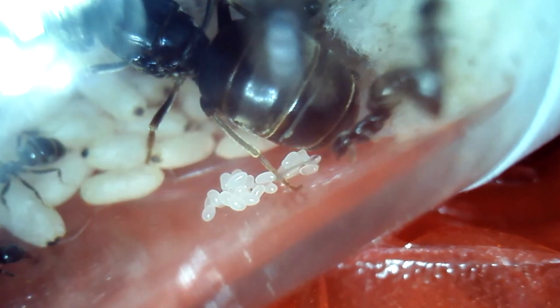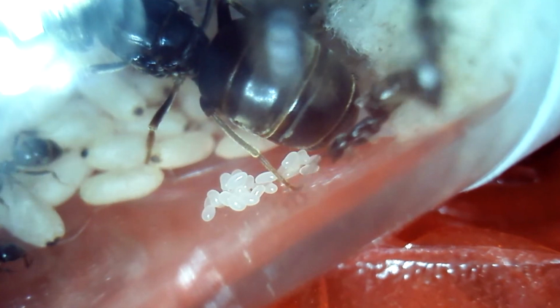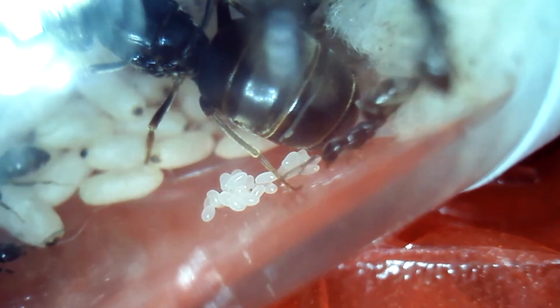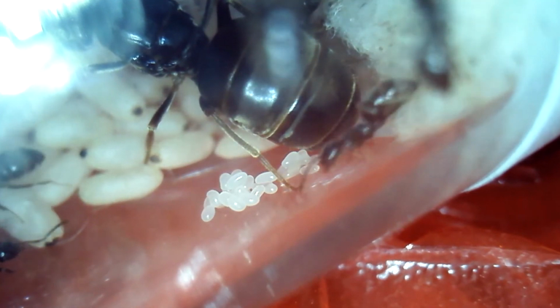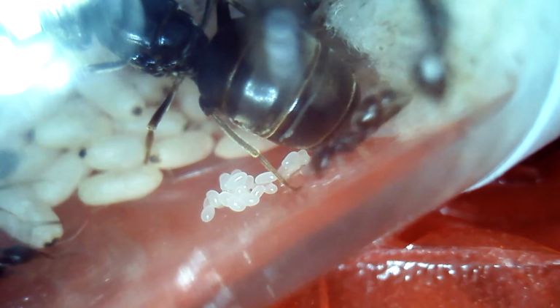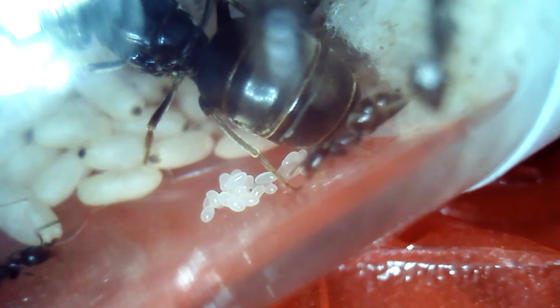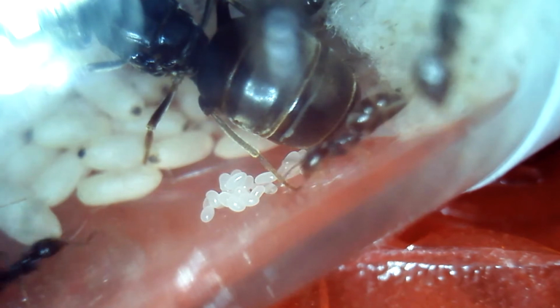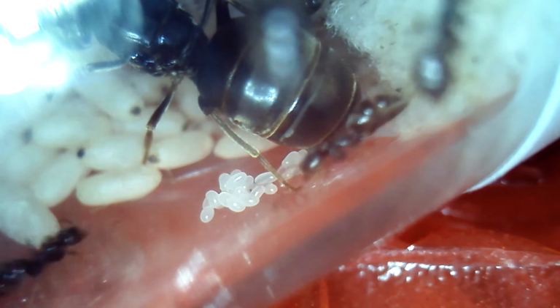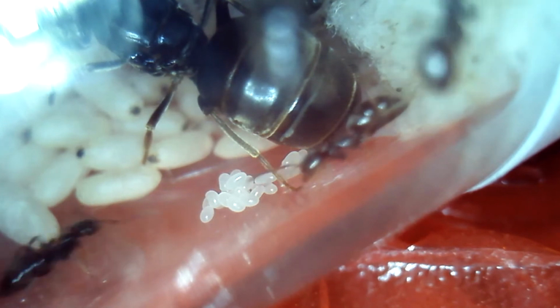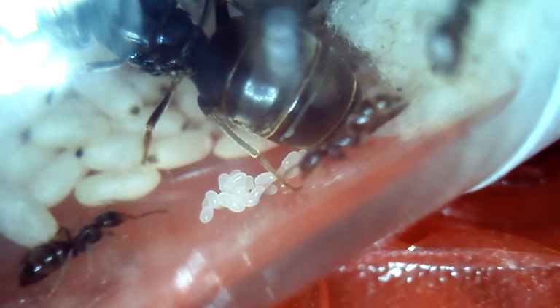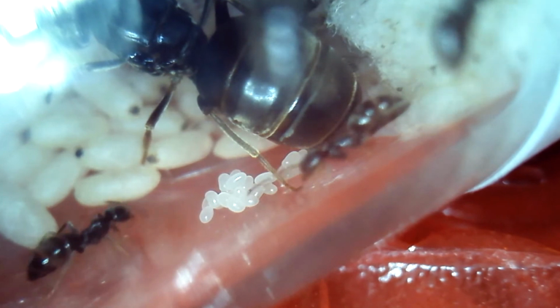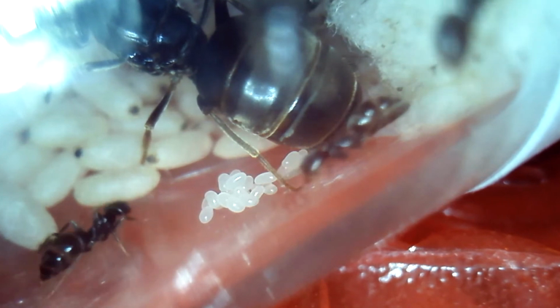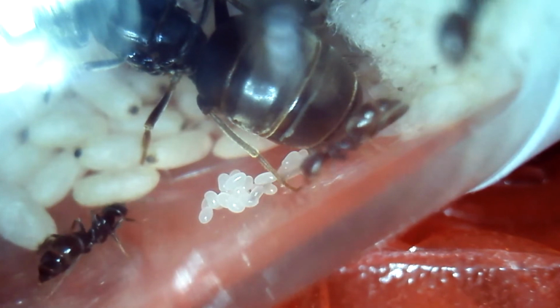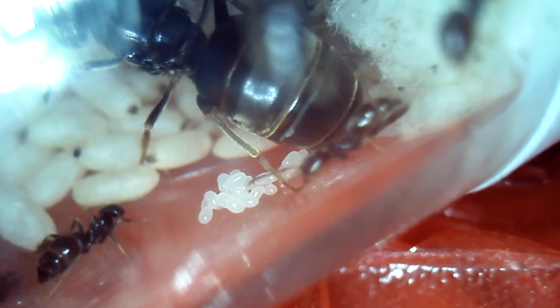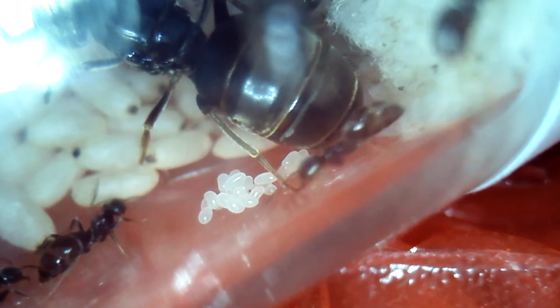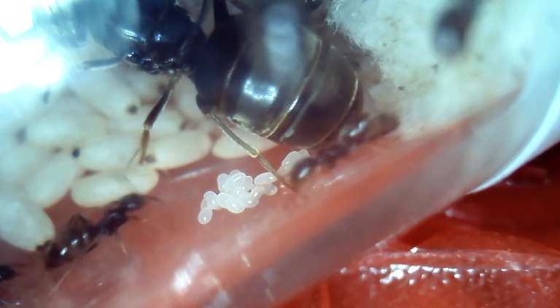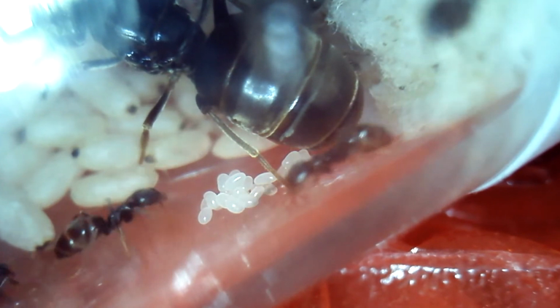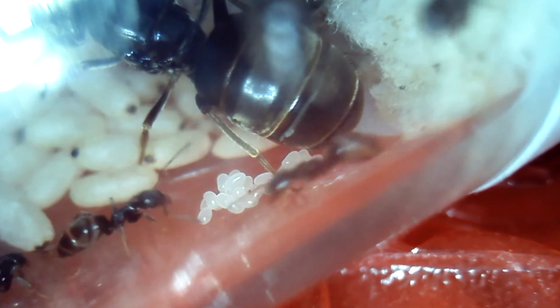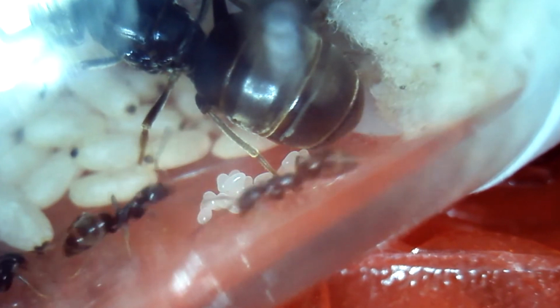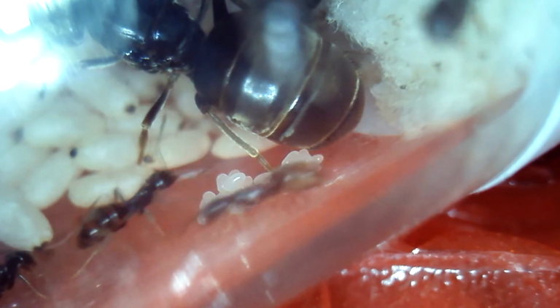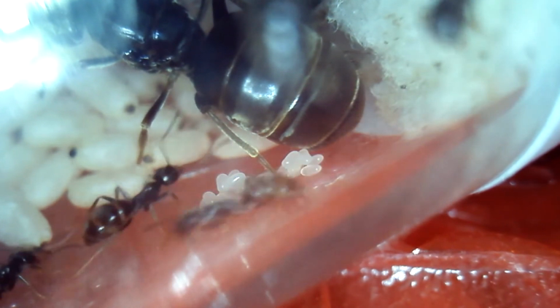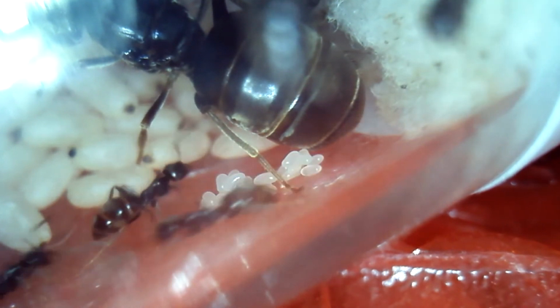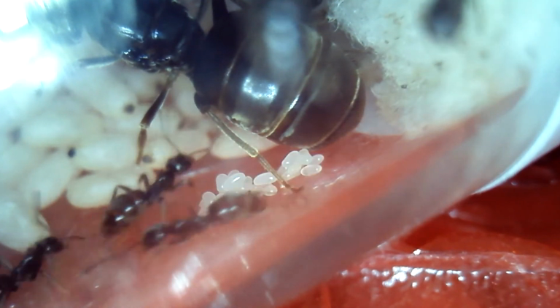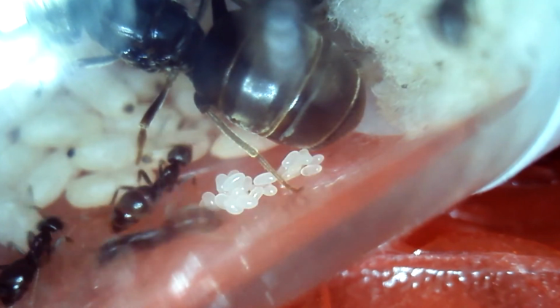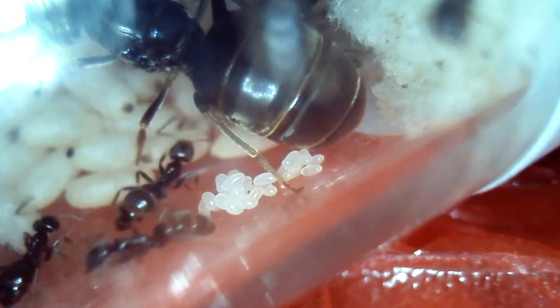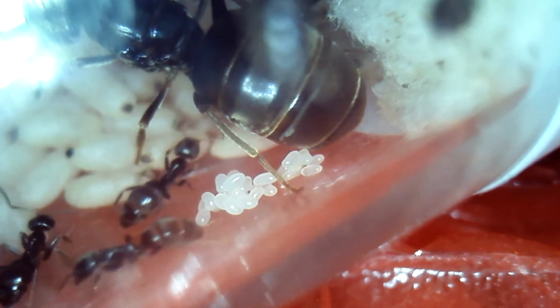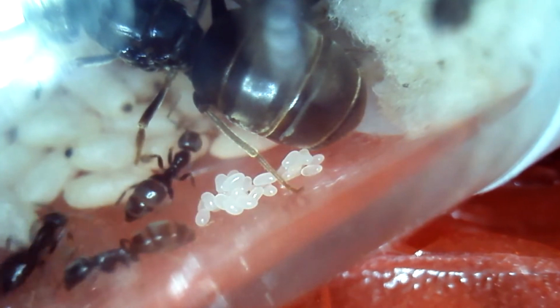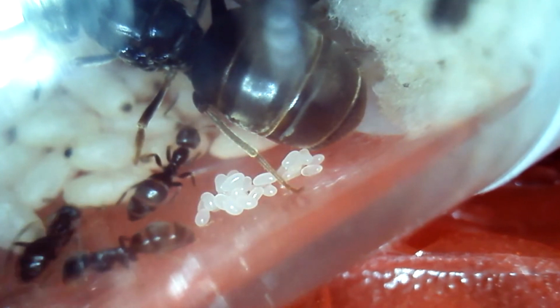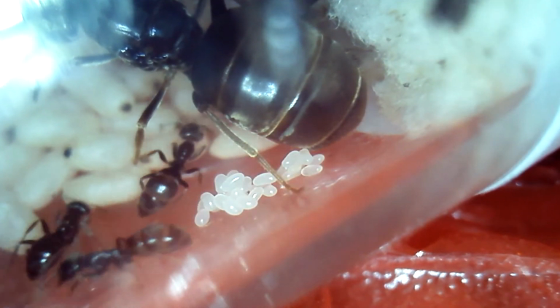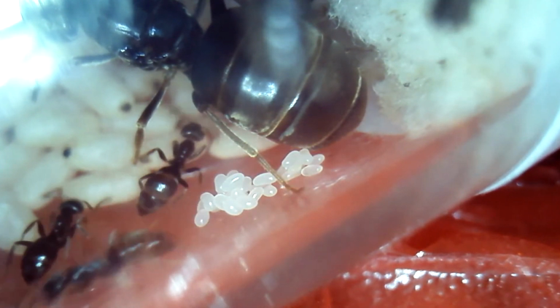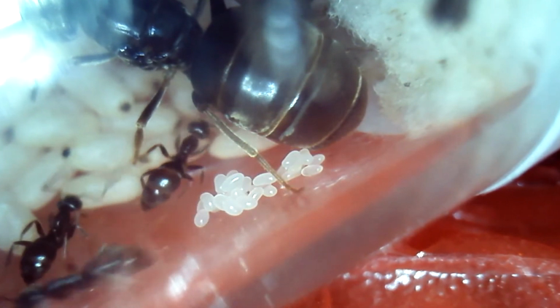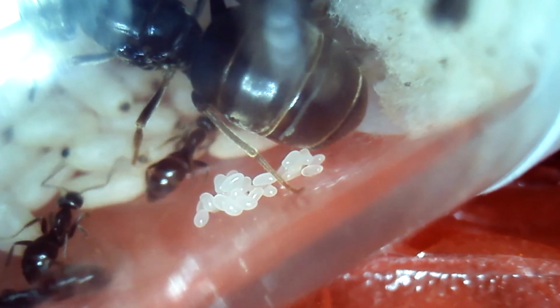Hello guys, welcome to the Amazing Ants channel with a new video of the Lasius niger colony.